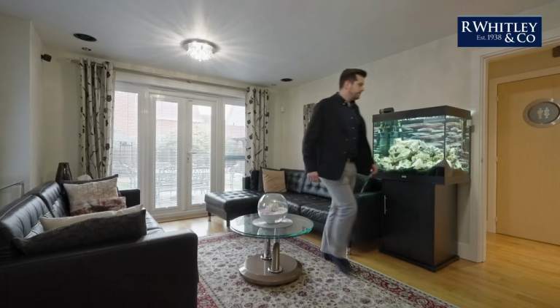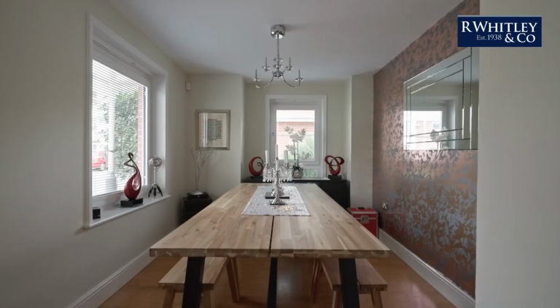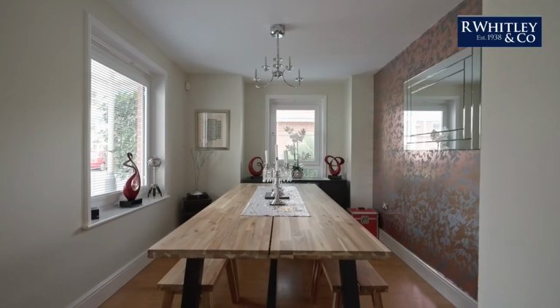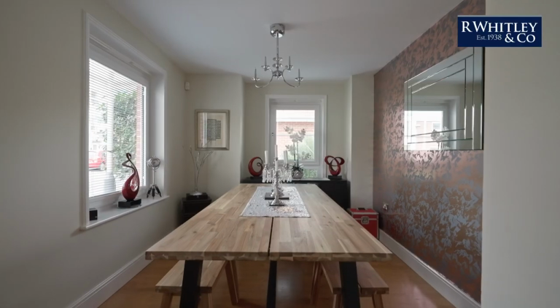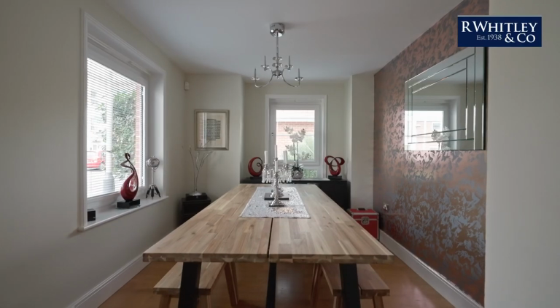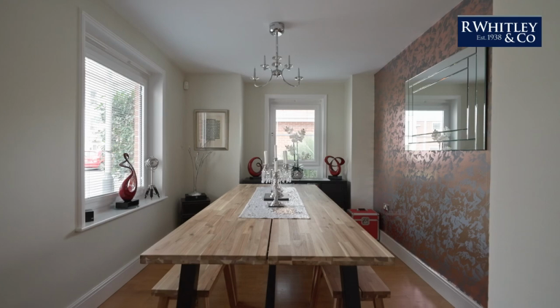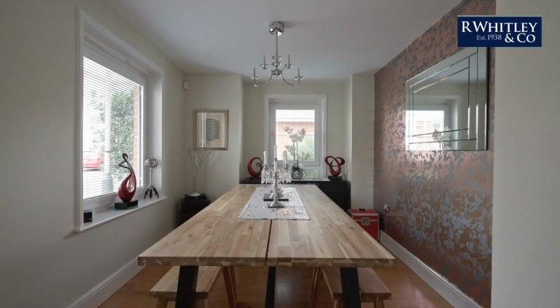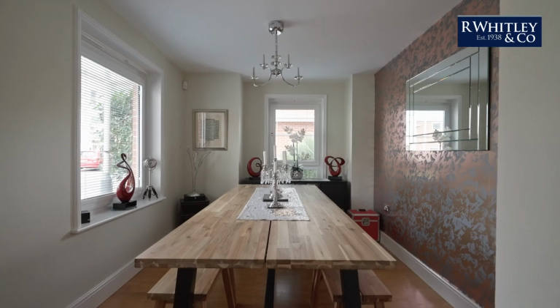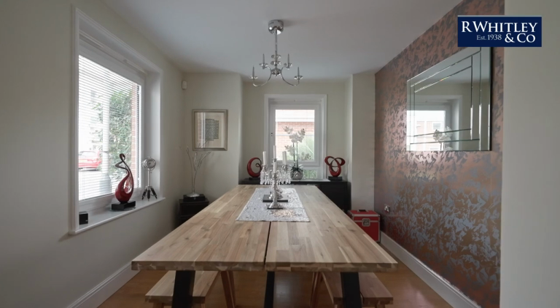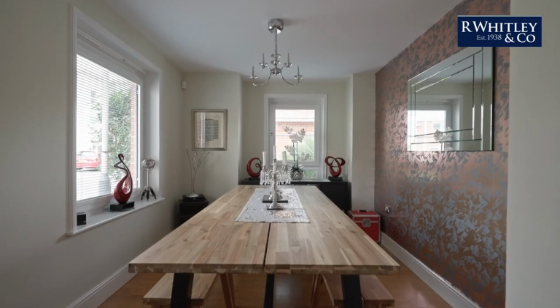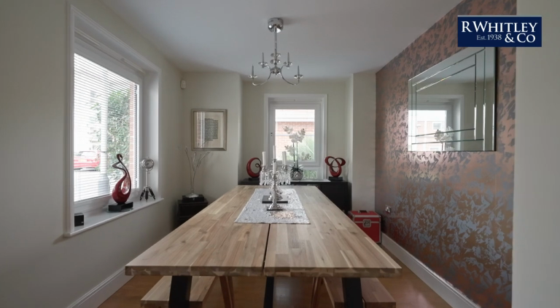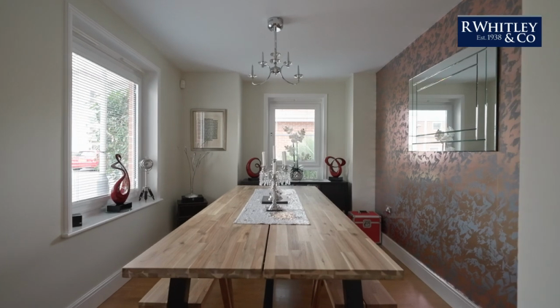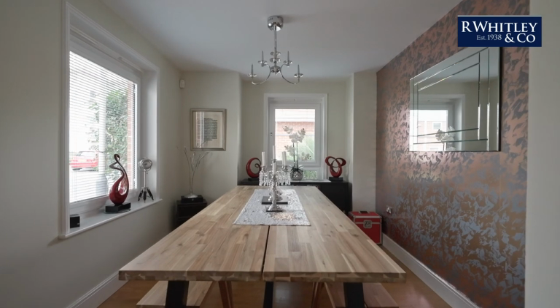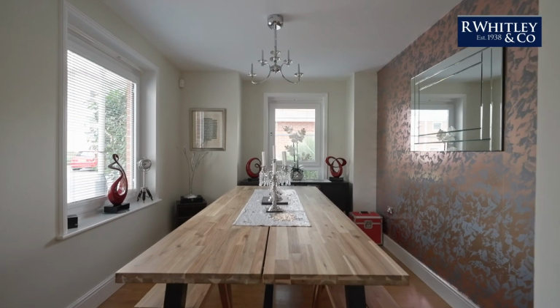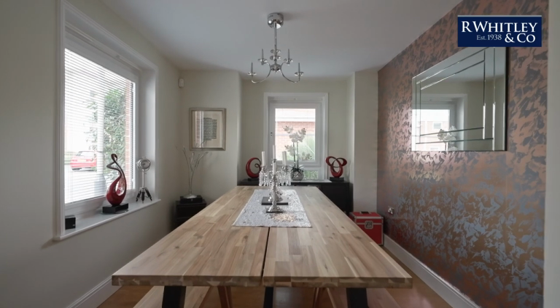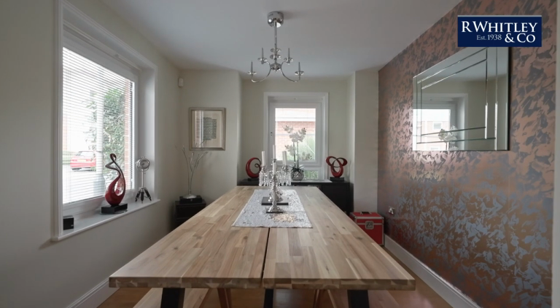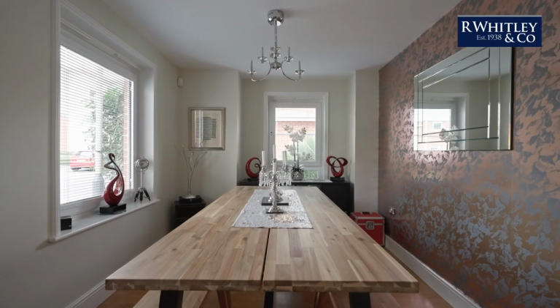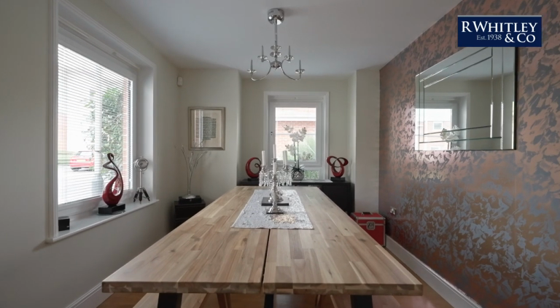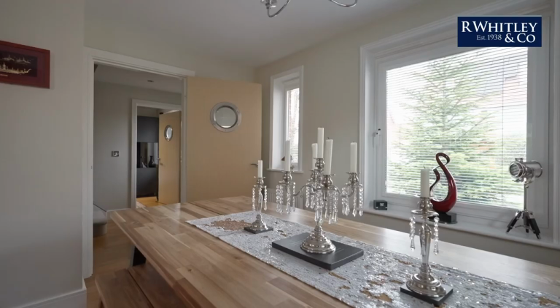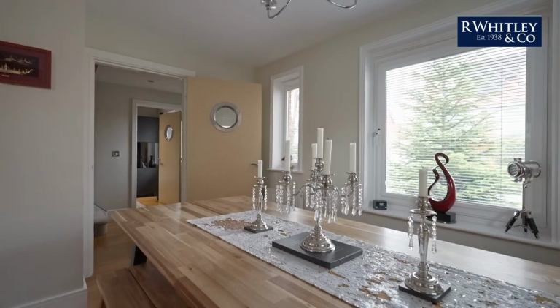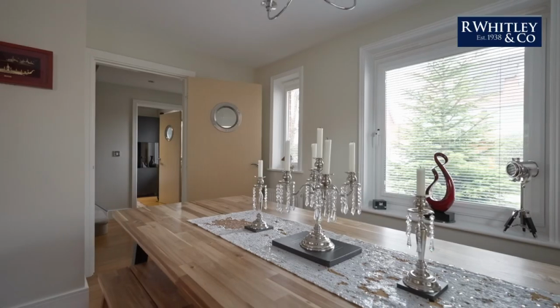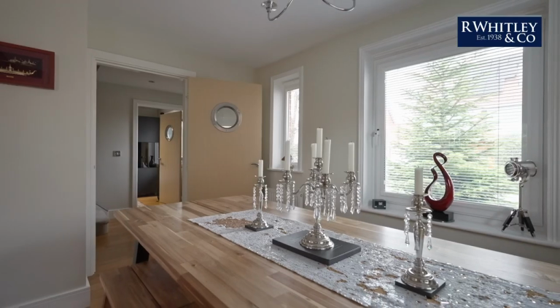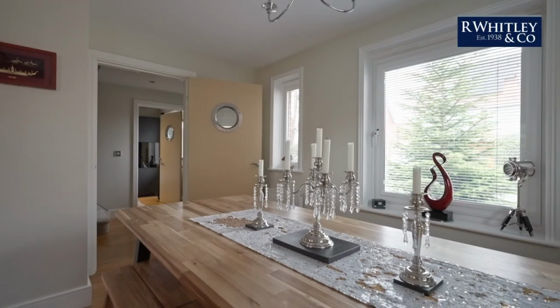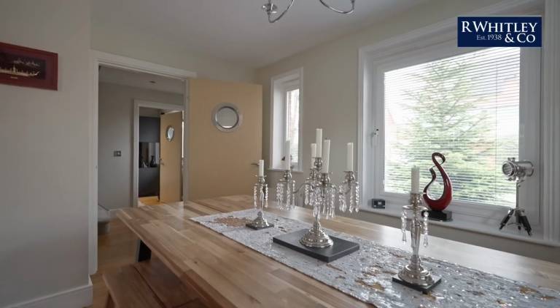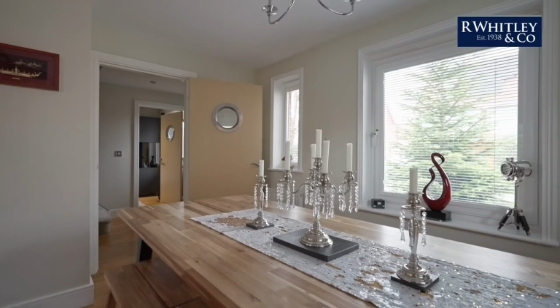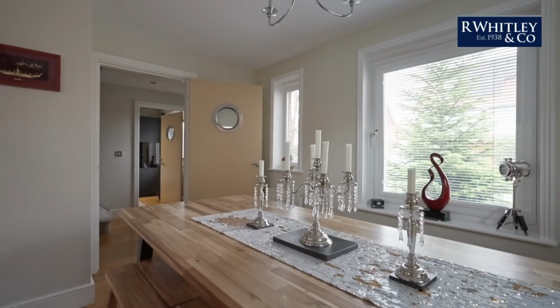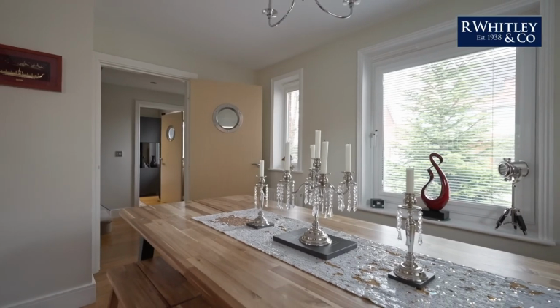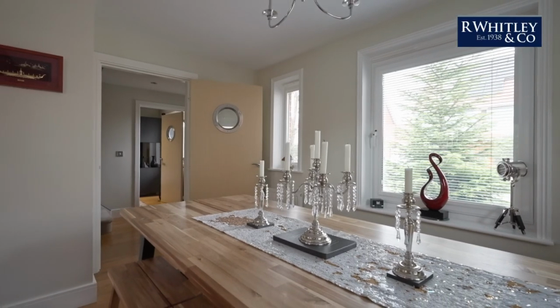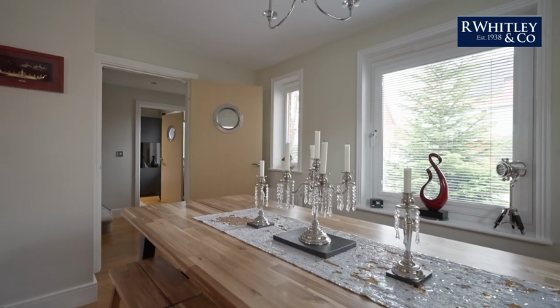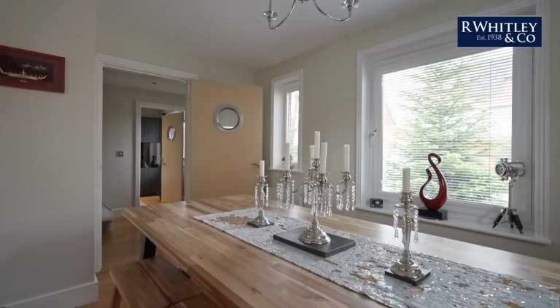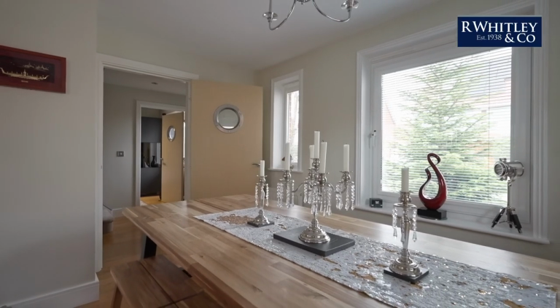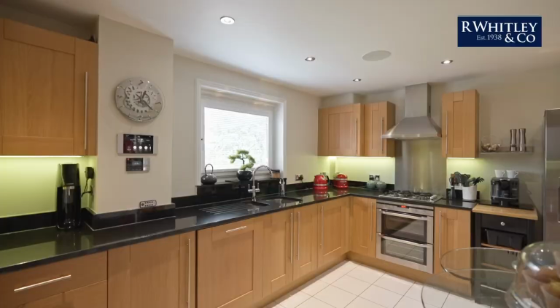Enjoying a front aspect, the dining room is the perfect space to entertain friends and family.